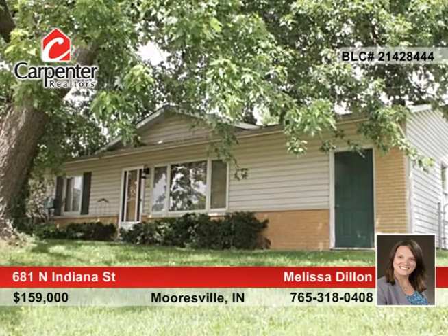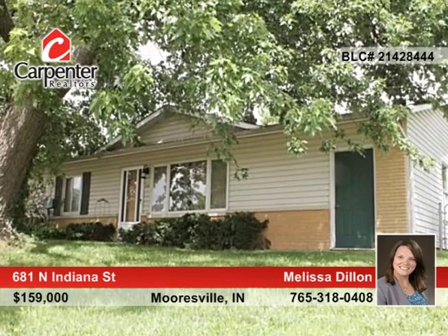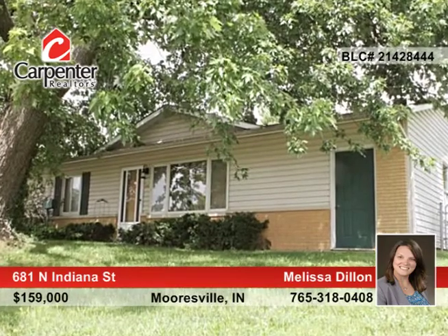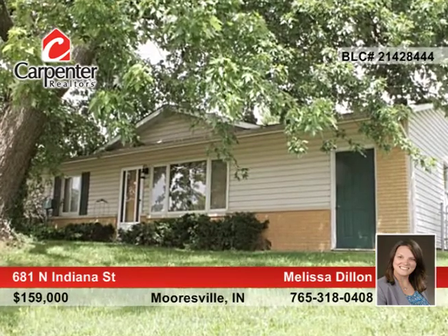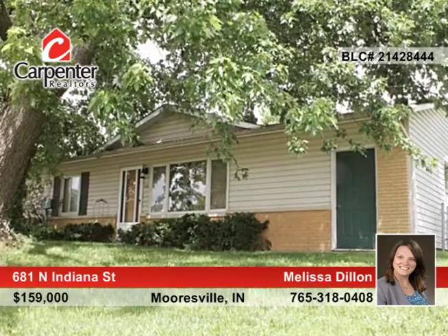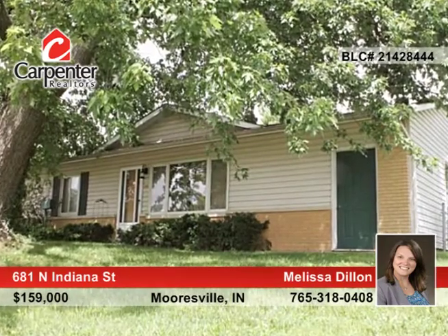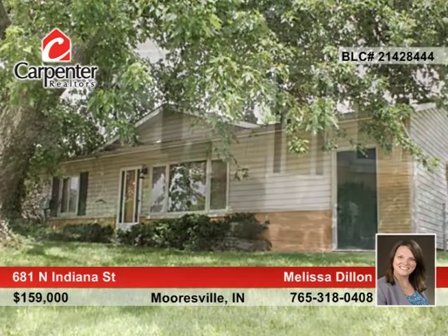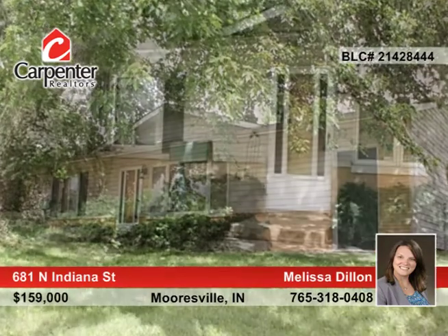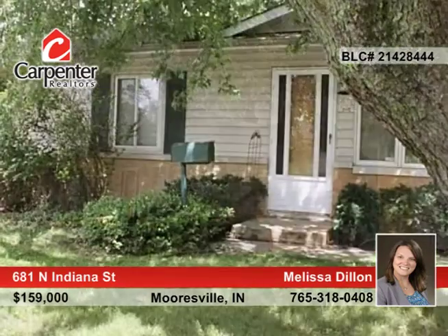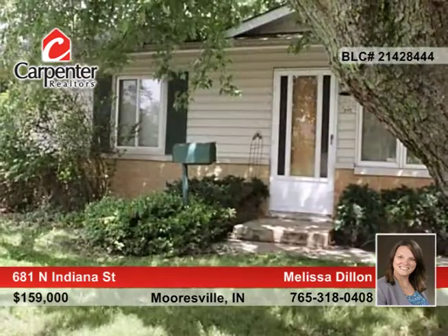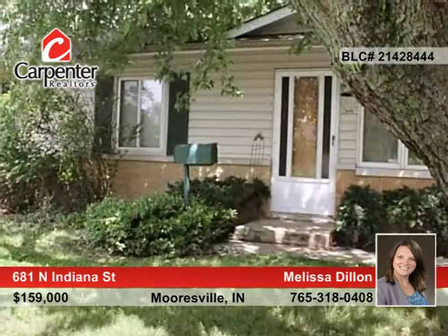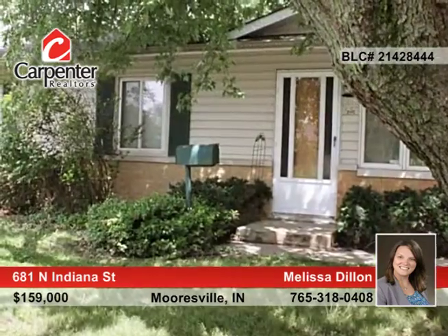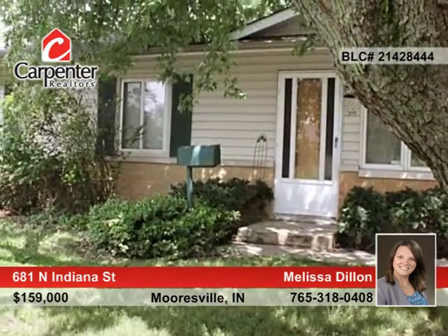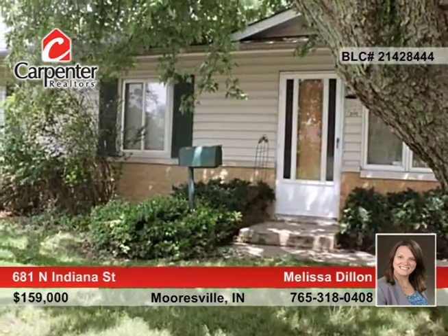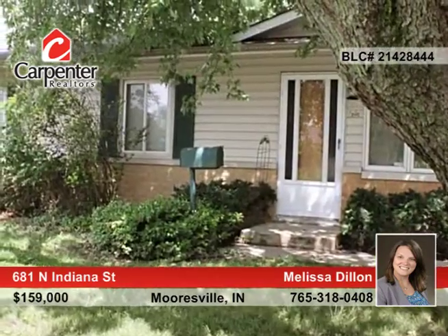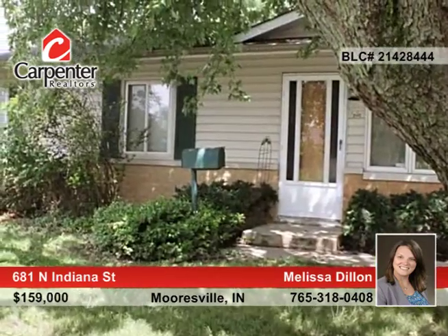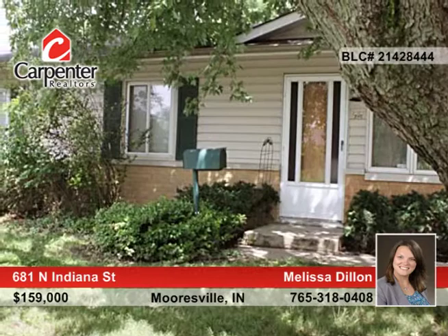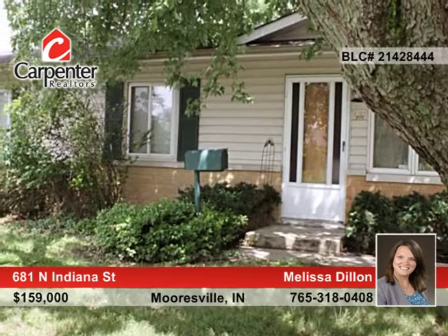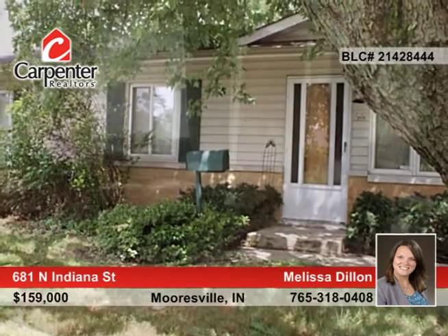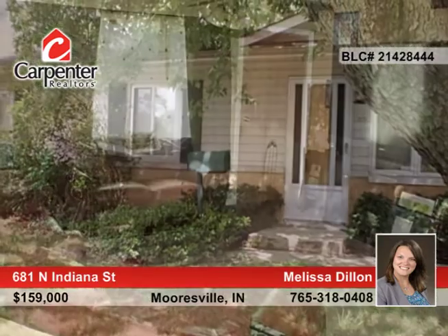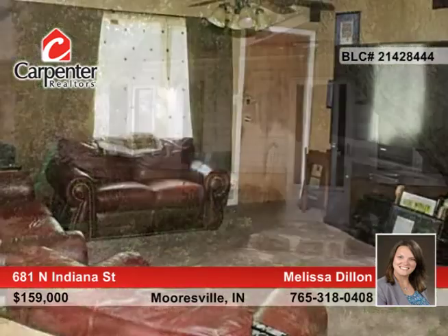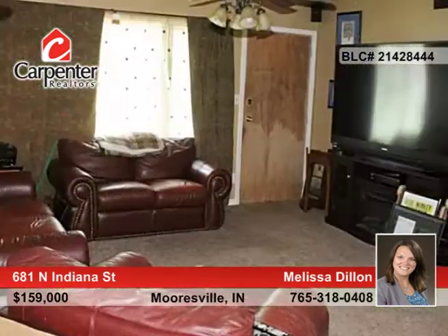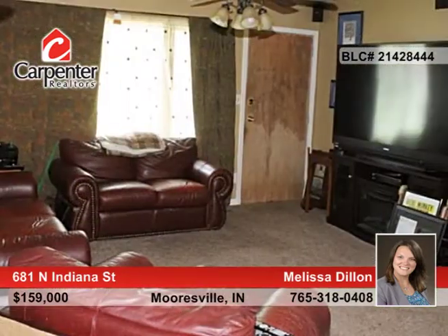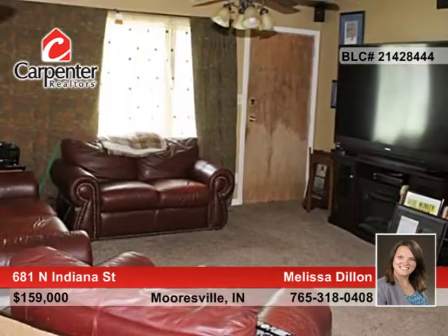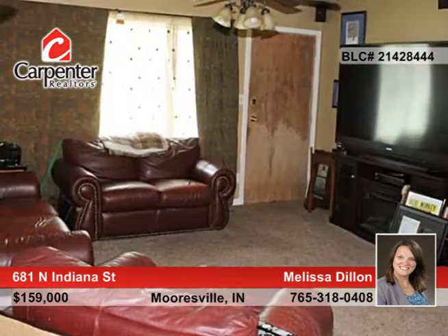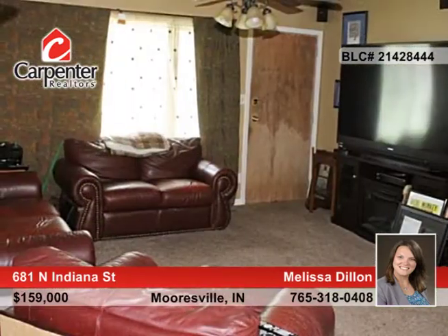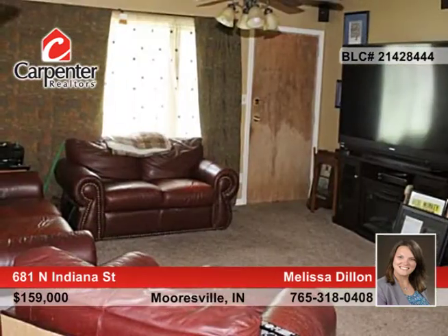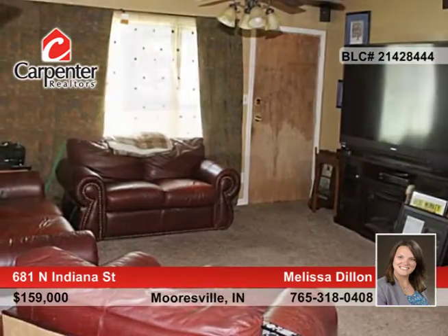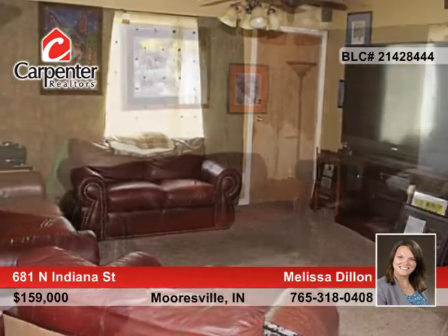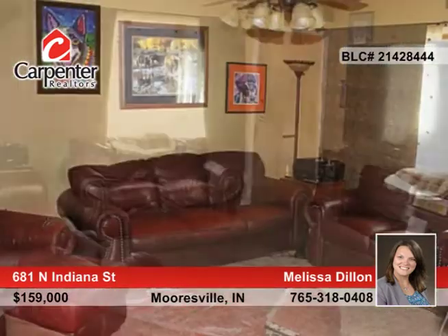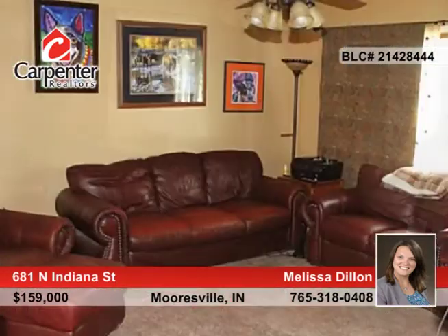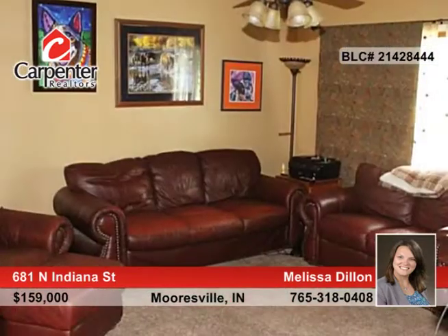Melissa Dillon presents this affordable five-bedroom, one-and-a-half bath home seated on a half-an-acre lot on a quiet street near Mooresville Schools.